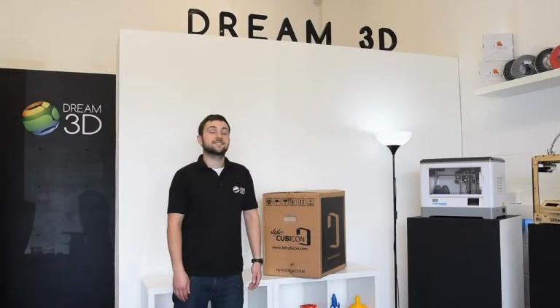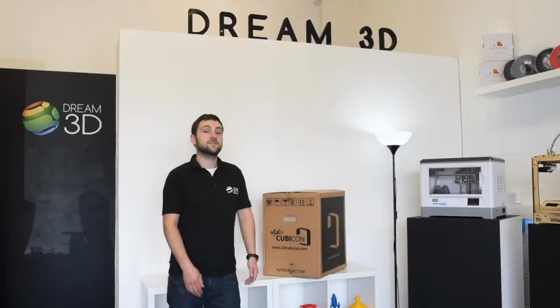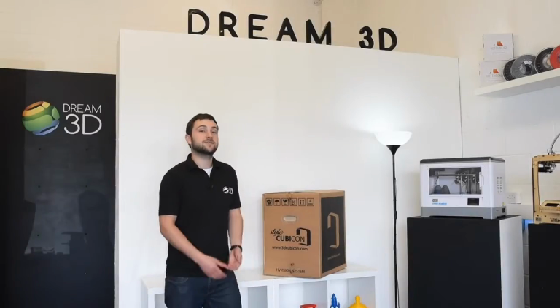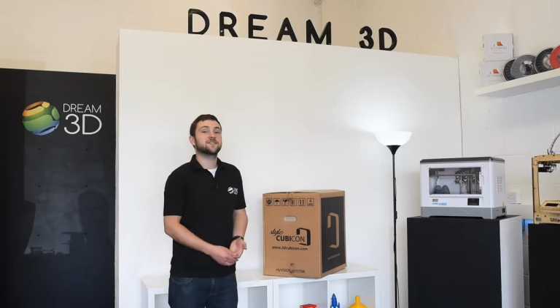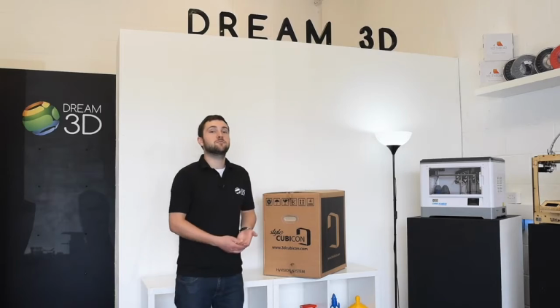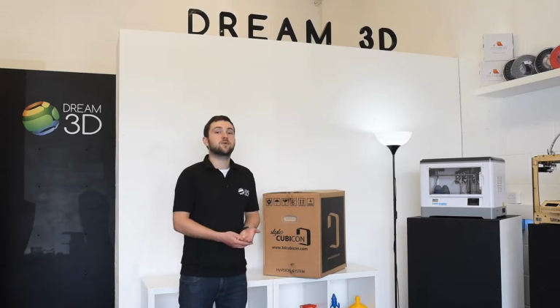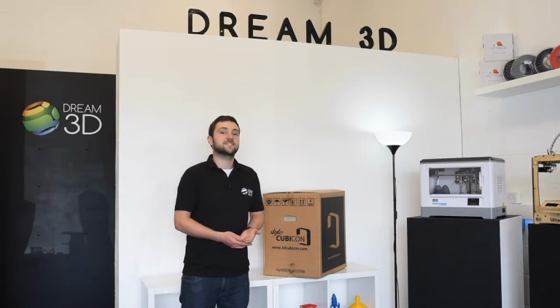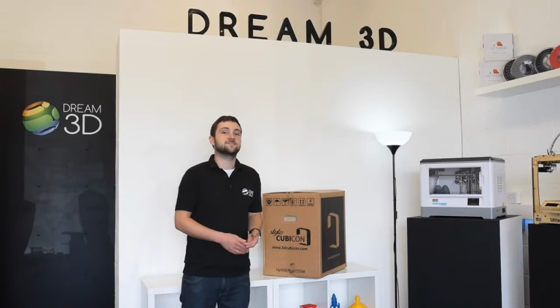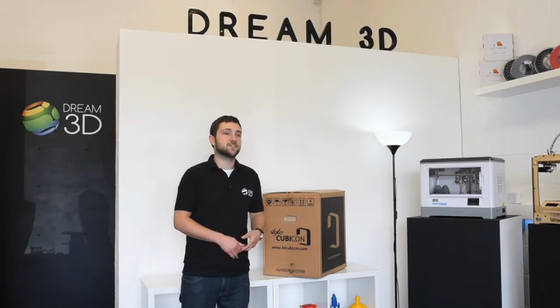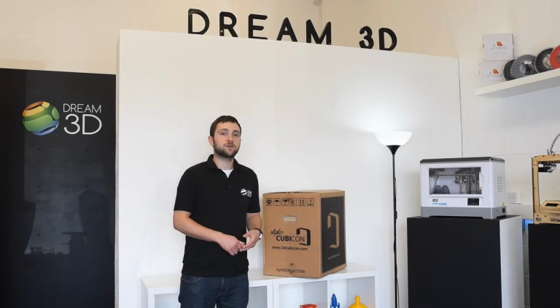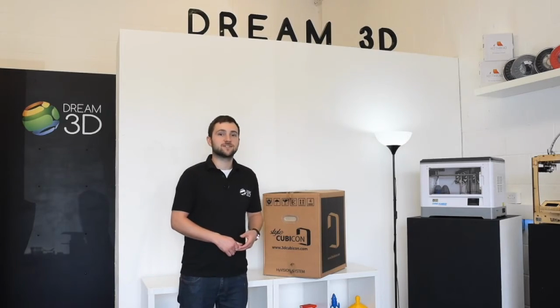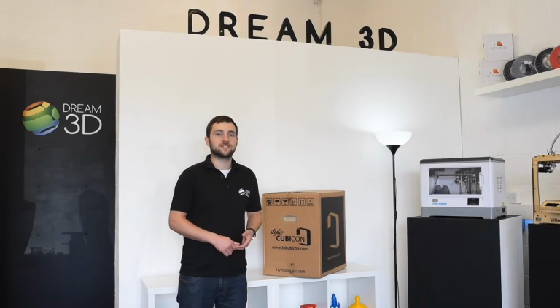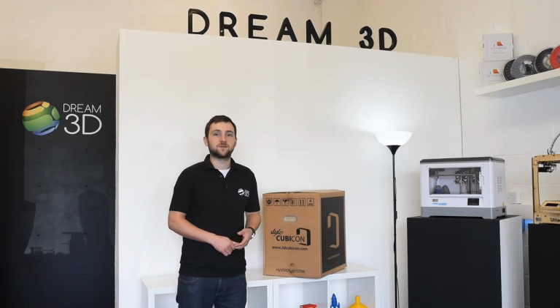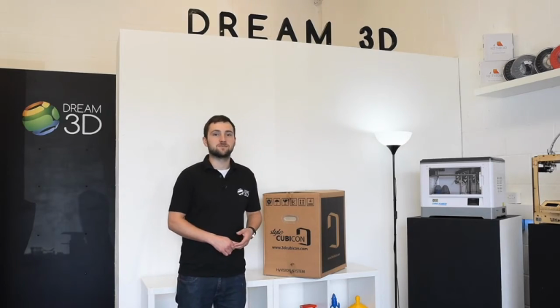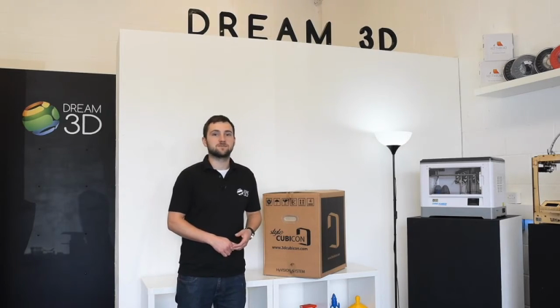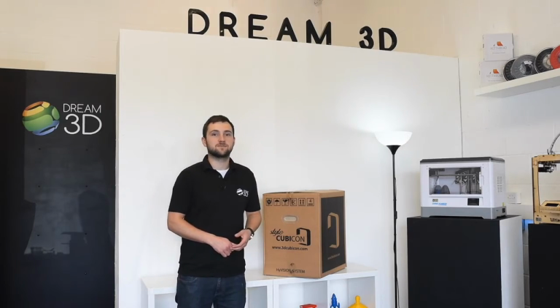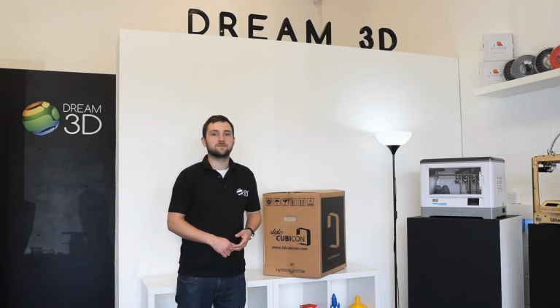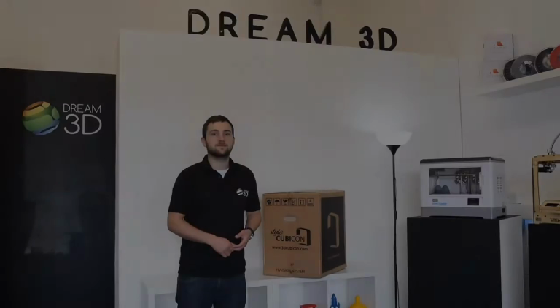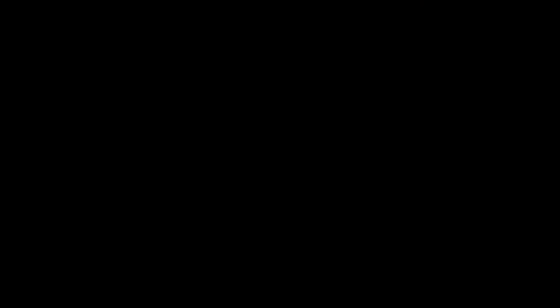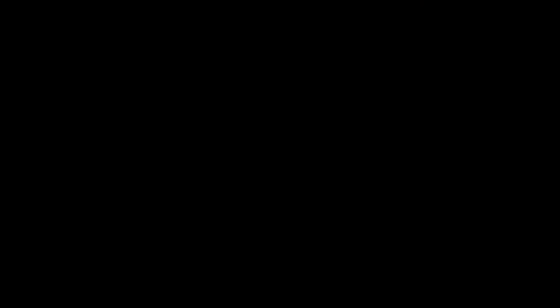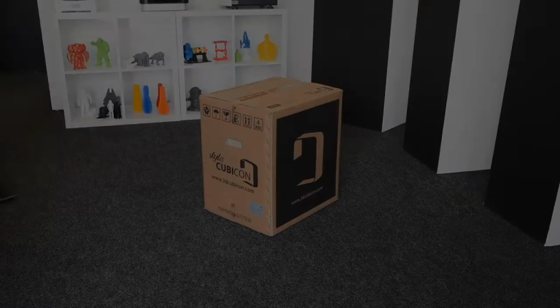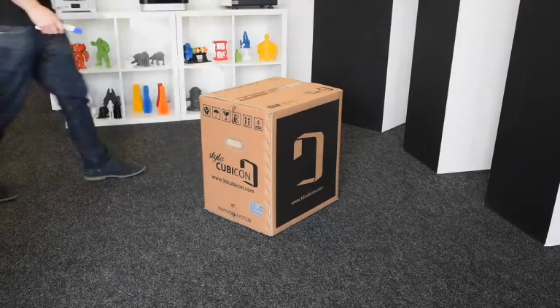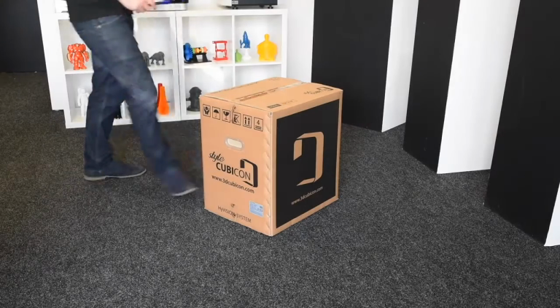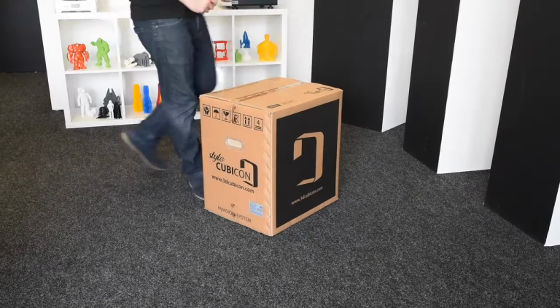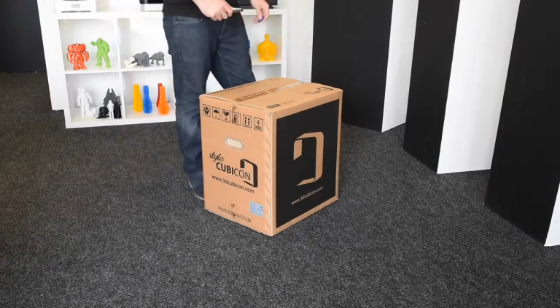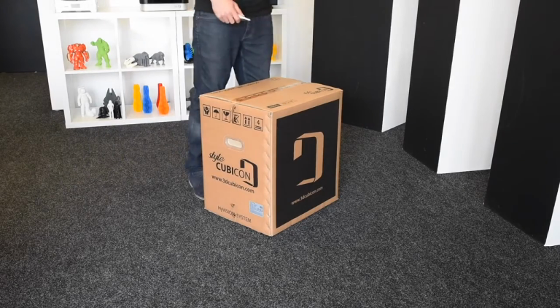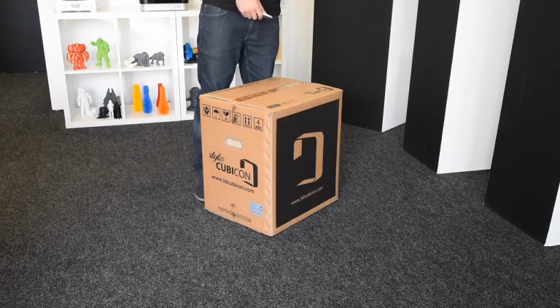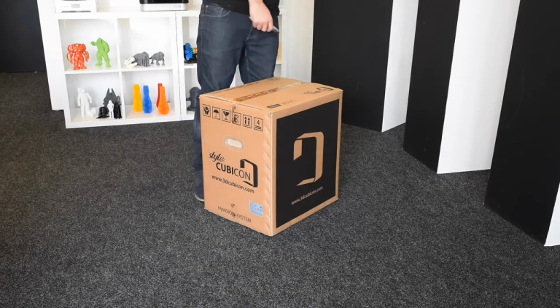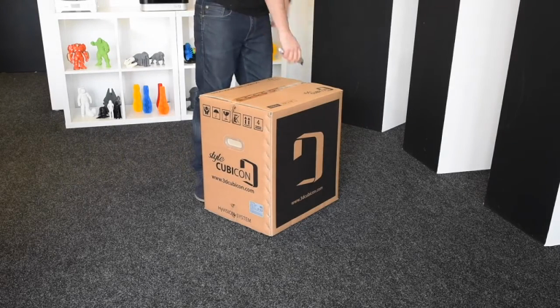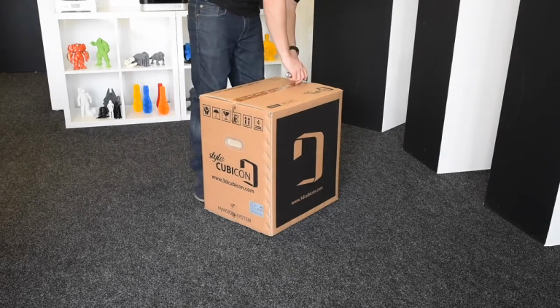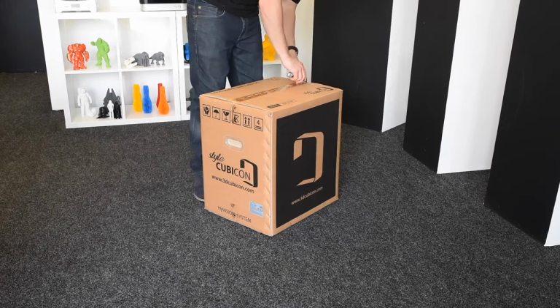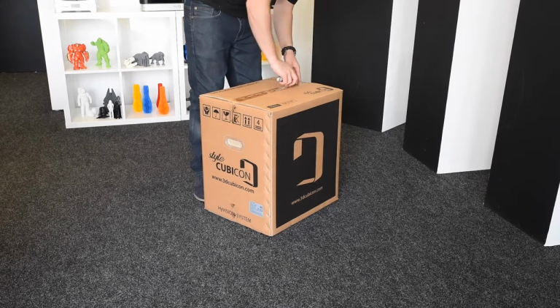Today we're going to be doing an unboxing of the Cubicon Style. So let's get it out of the box.